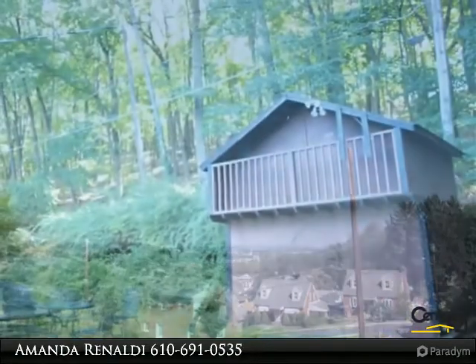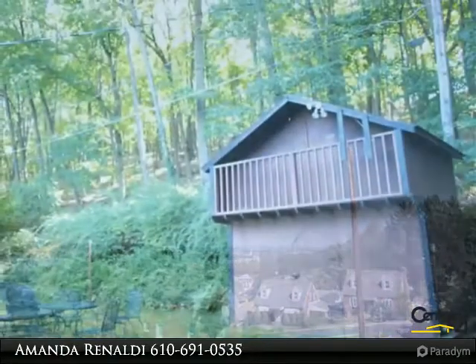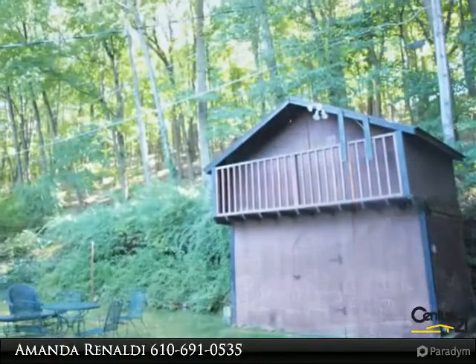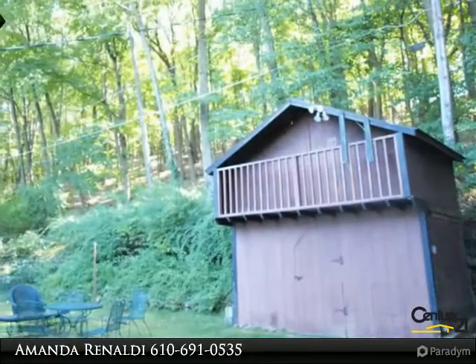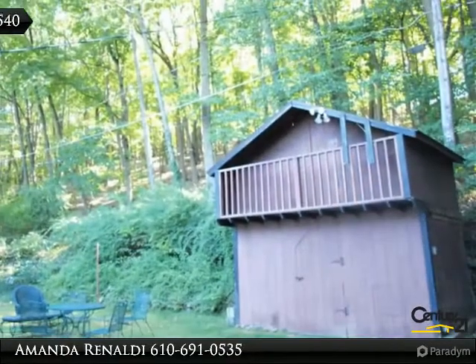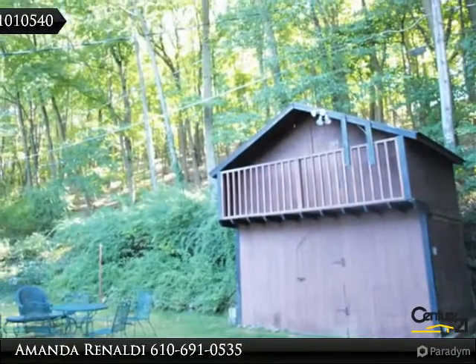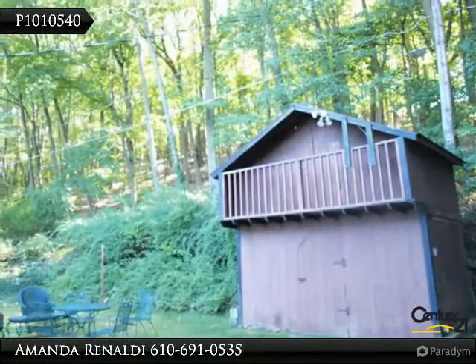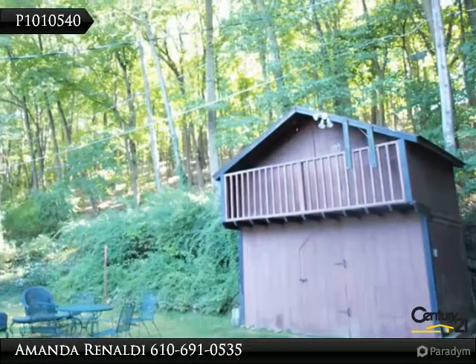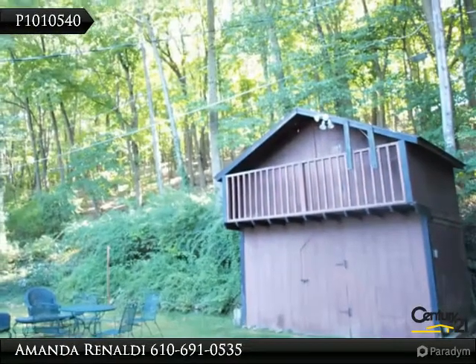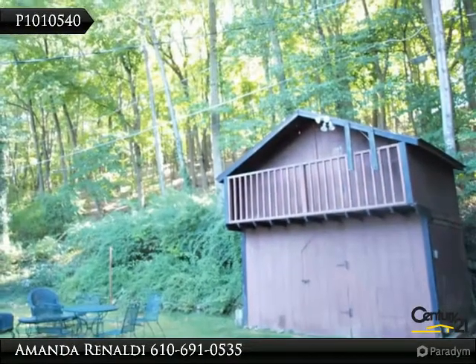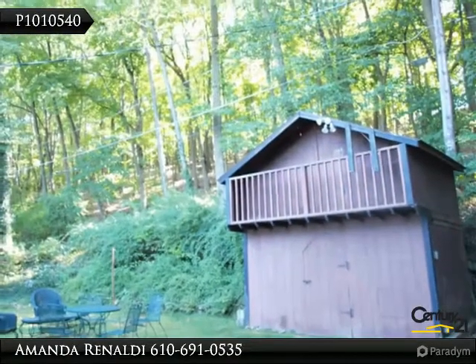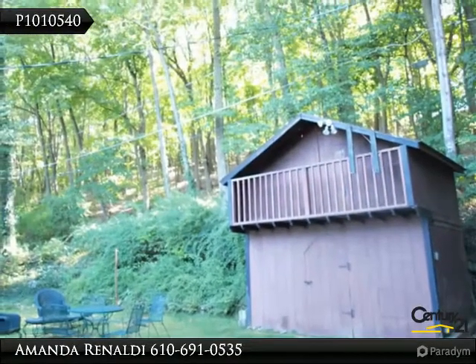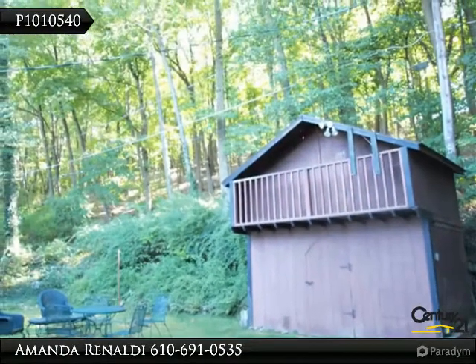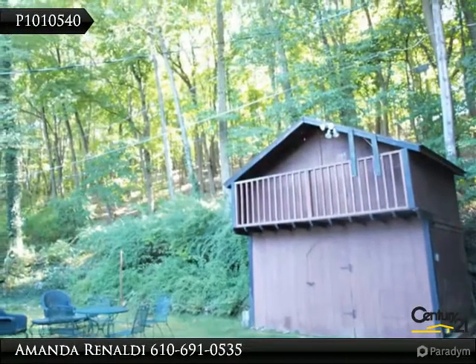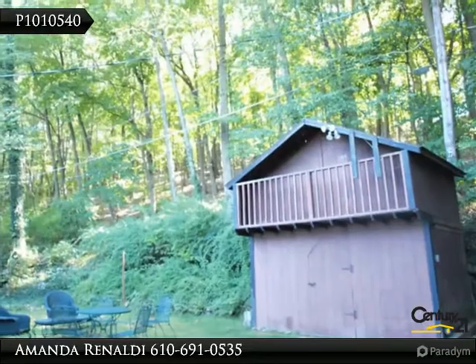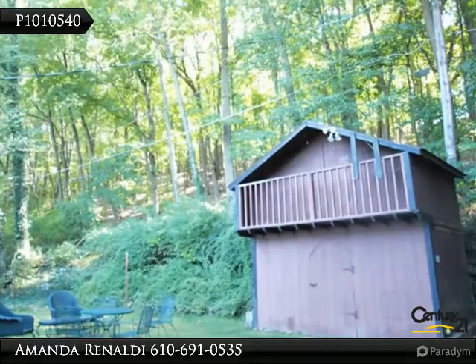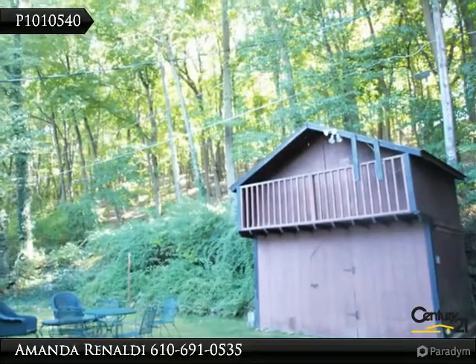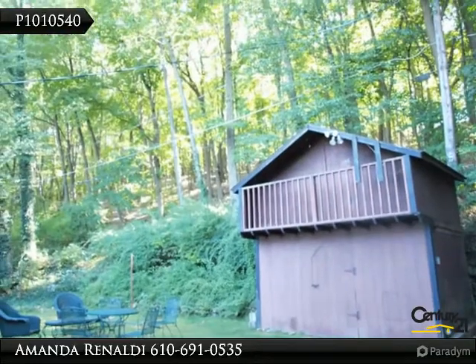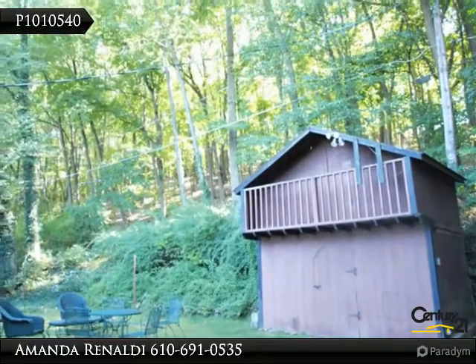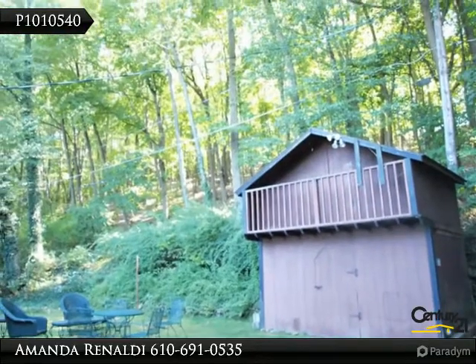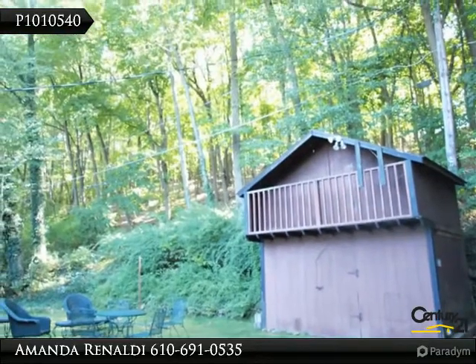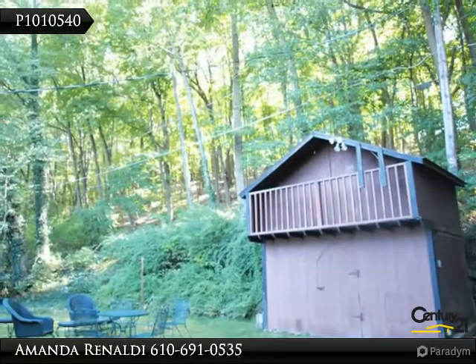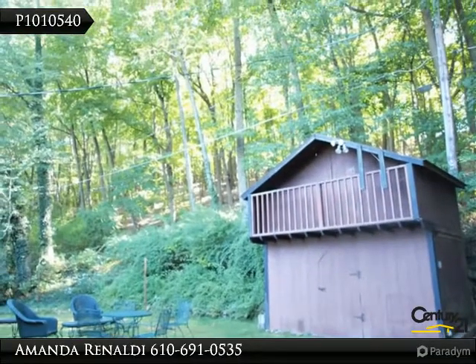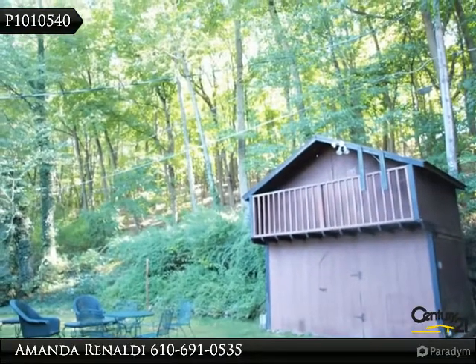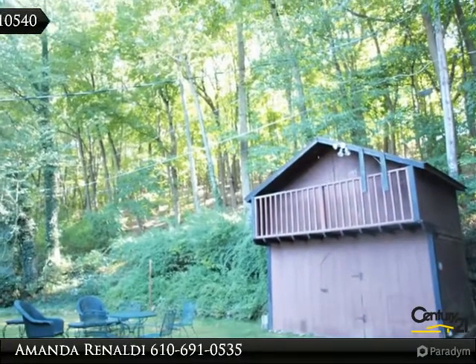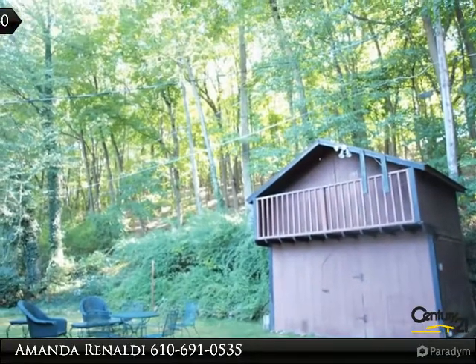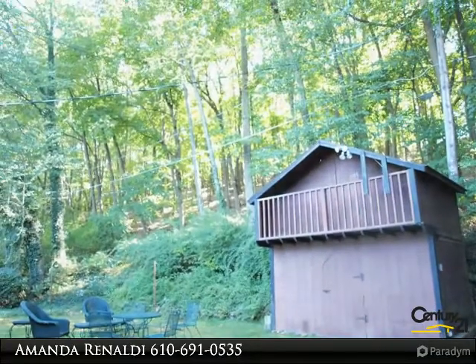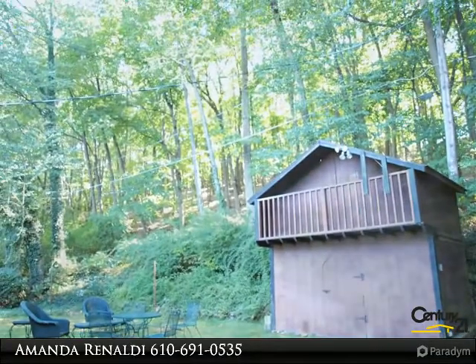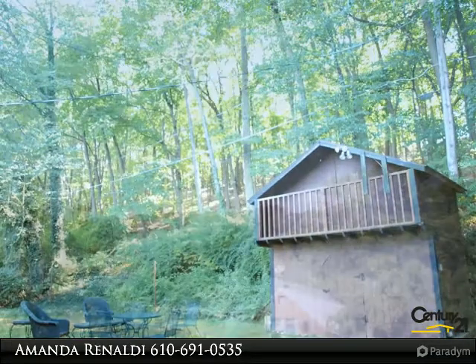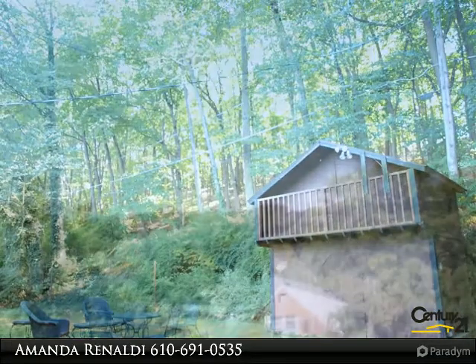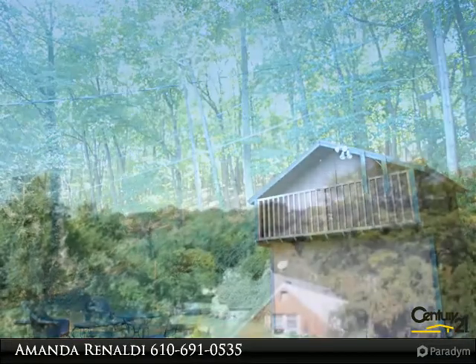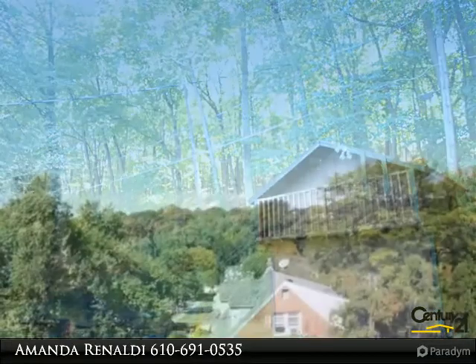Both inside and out. Newly remodeled kitchen boasts beautiful countertops, cabinets, and flooring.